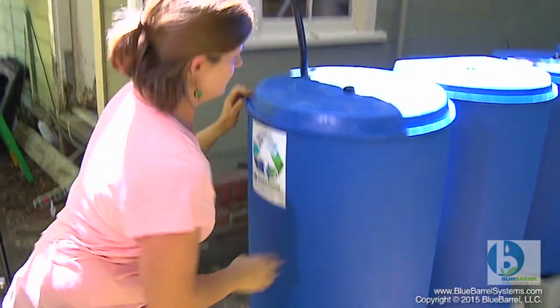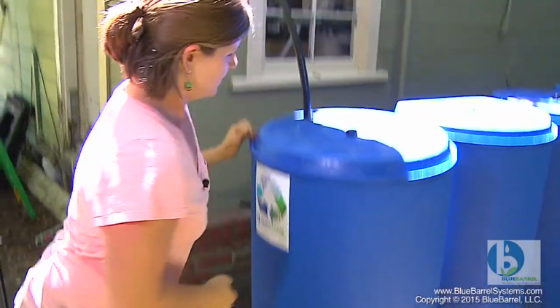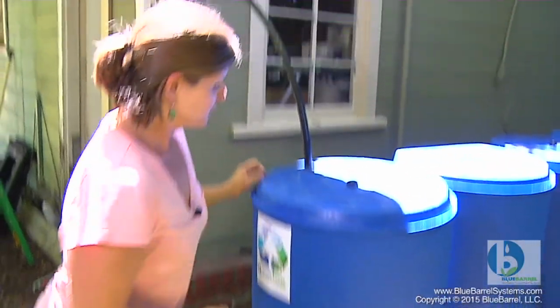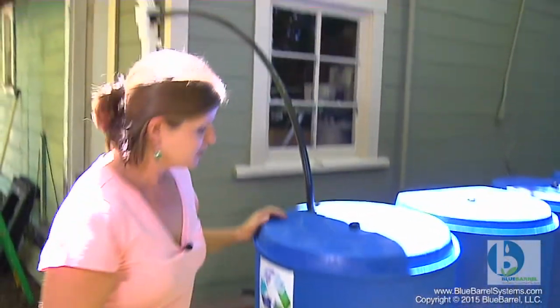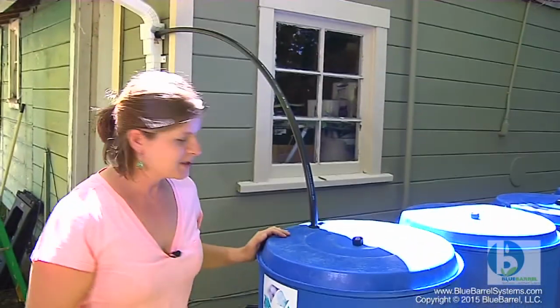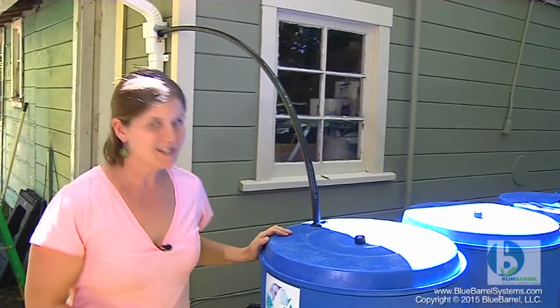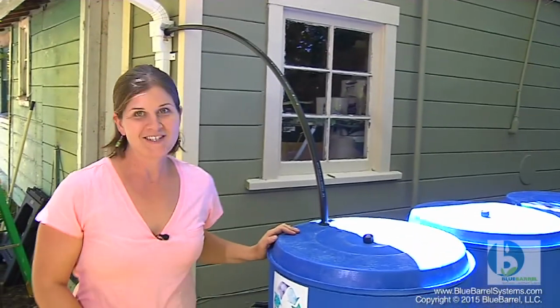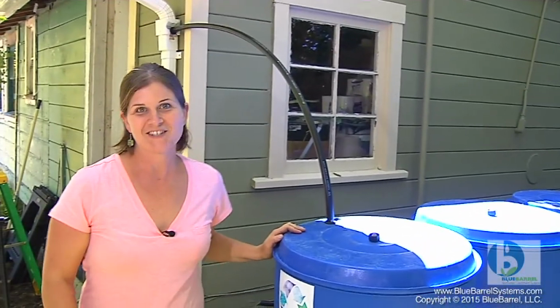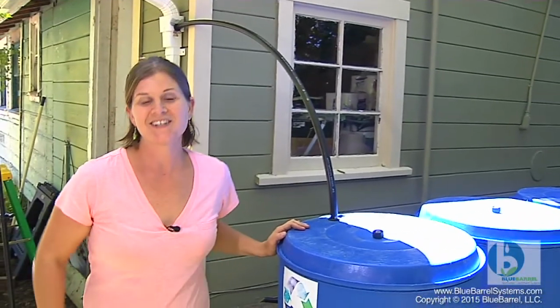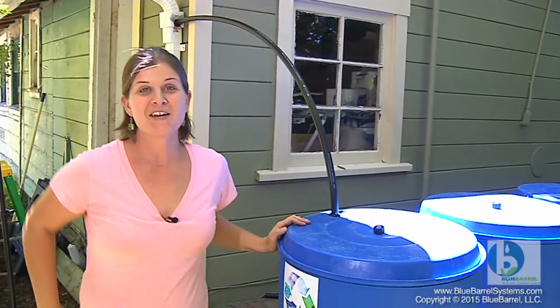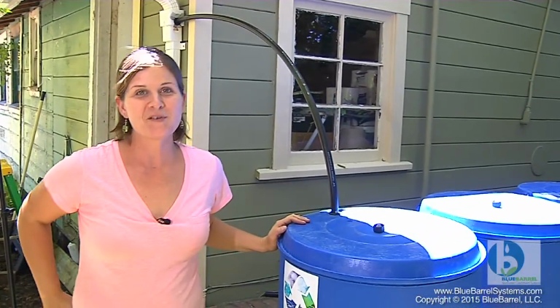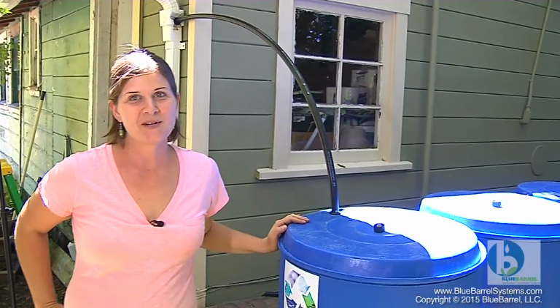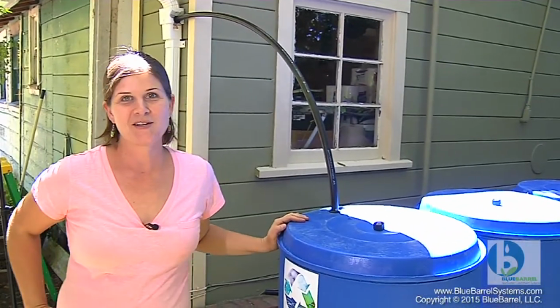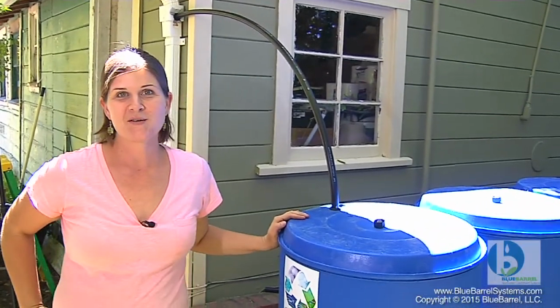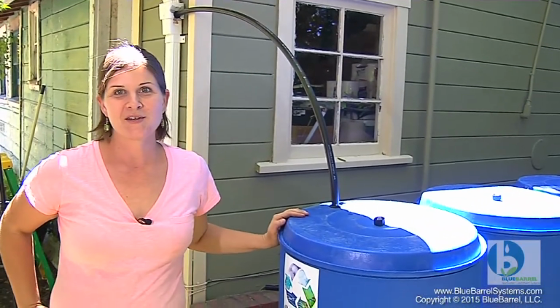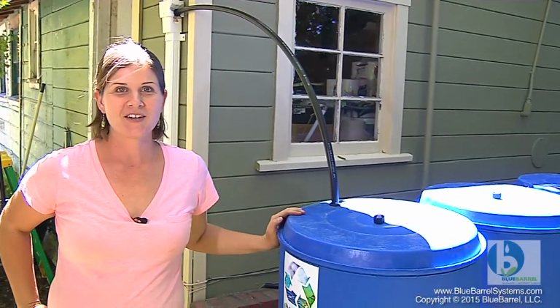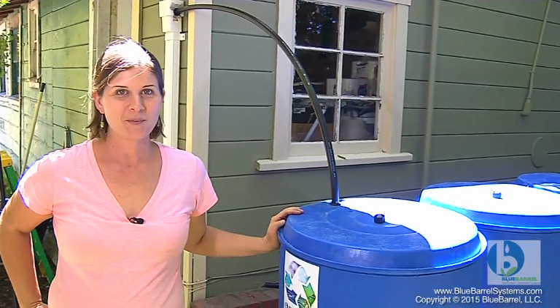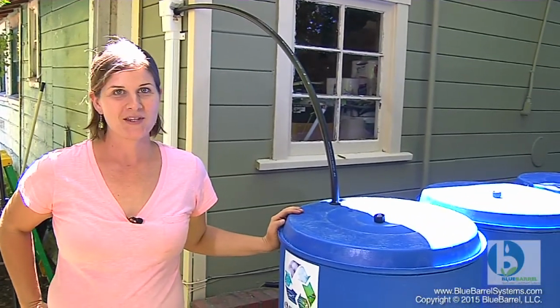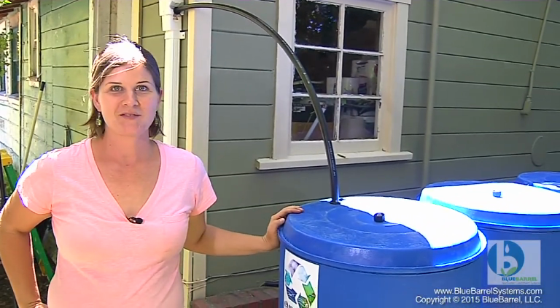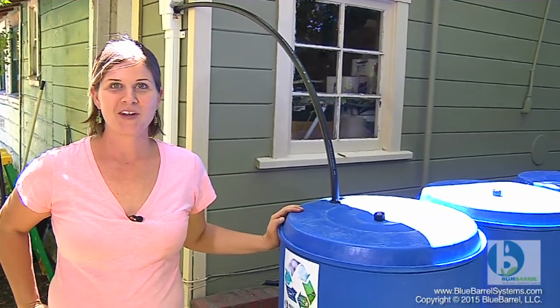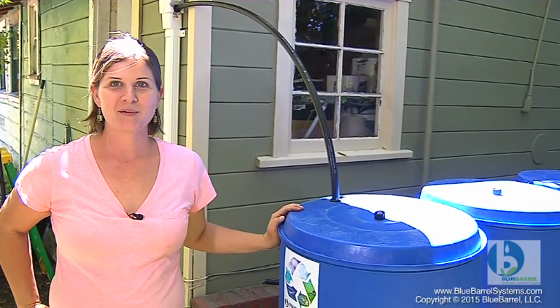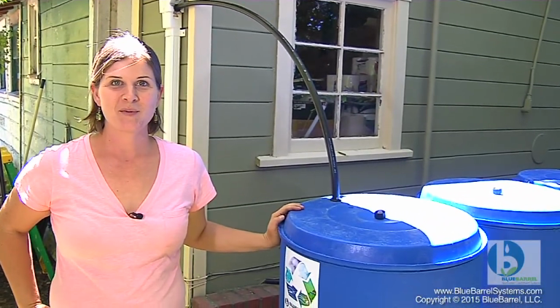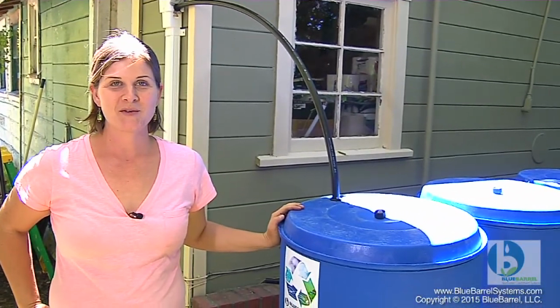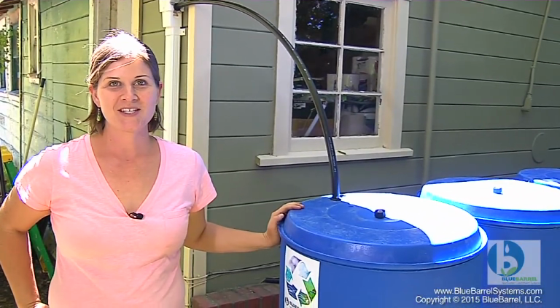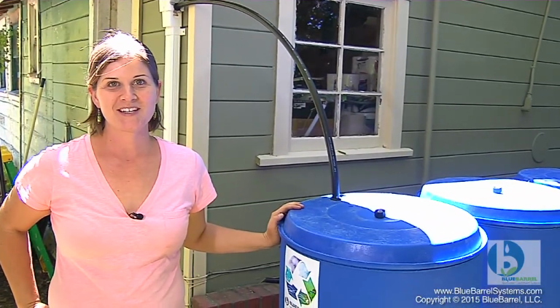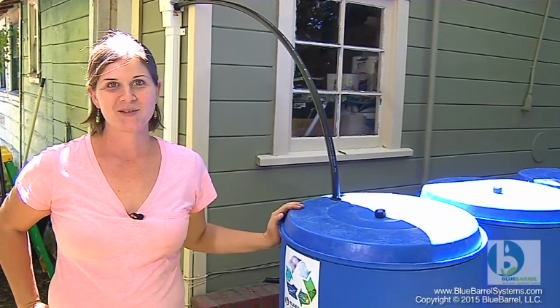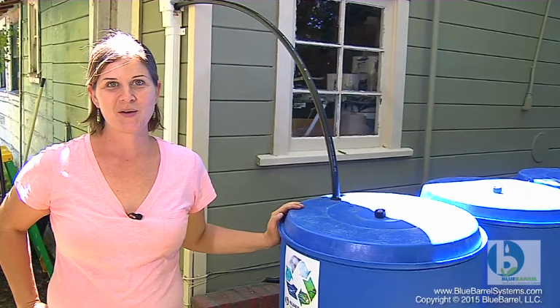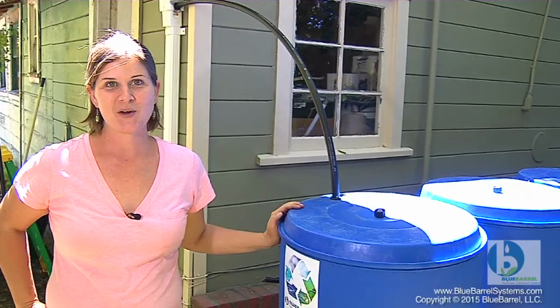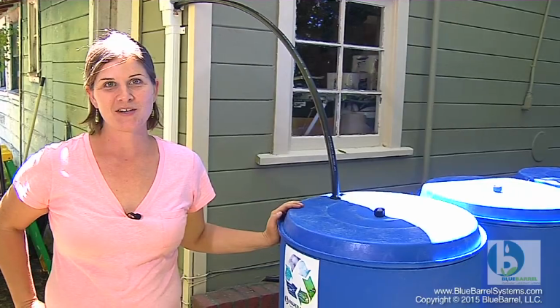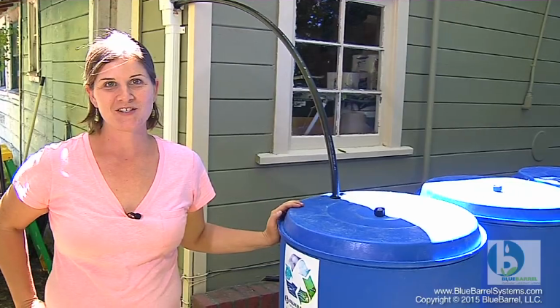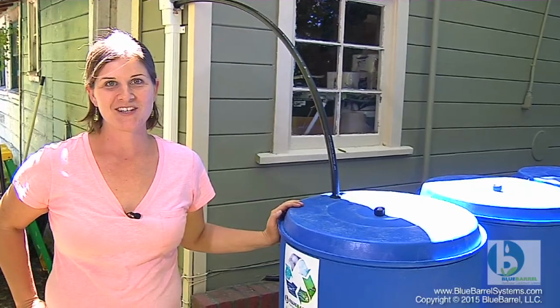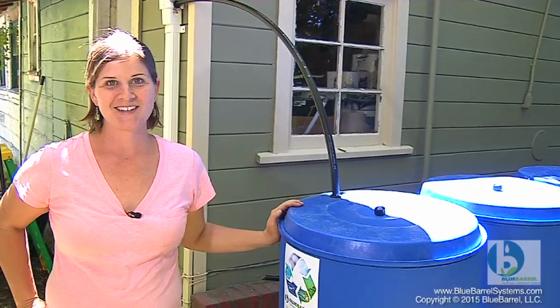Your blue barrel sticker lets everybody know that you're helping the environment by recycling rainwater on your site.